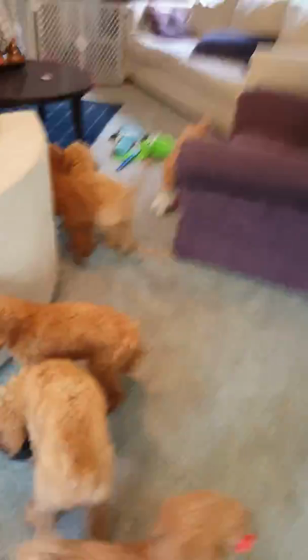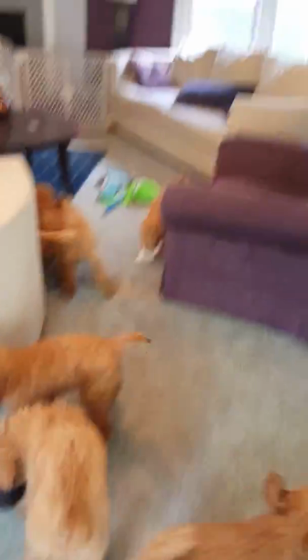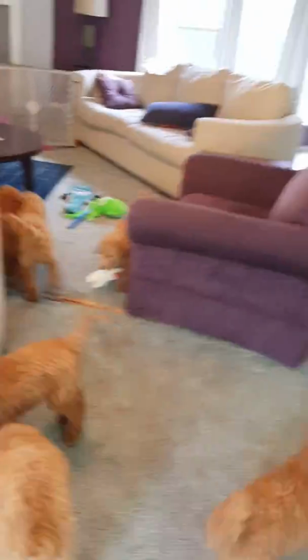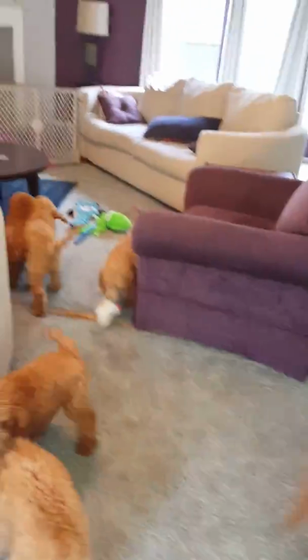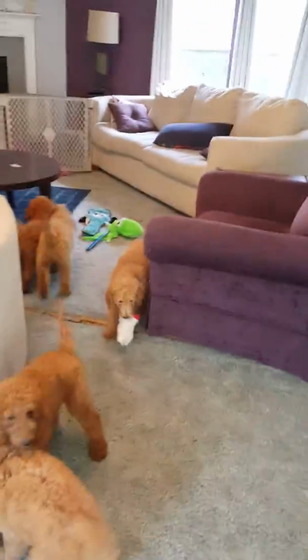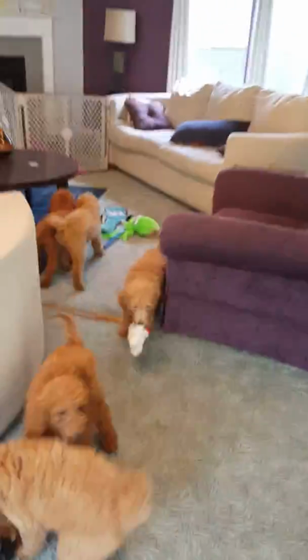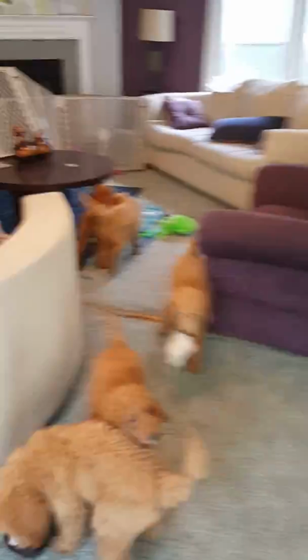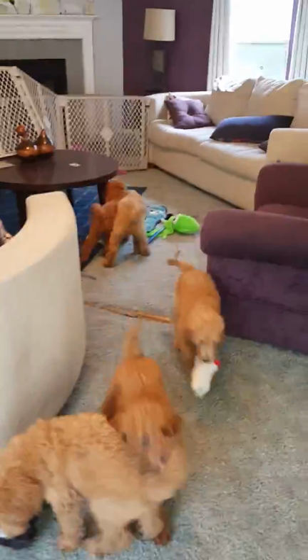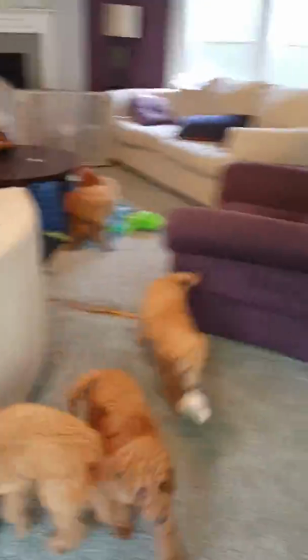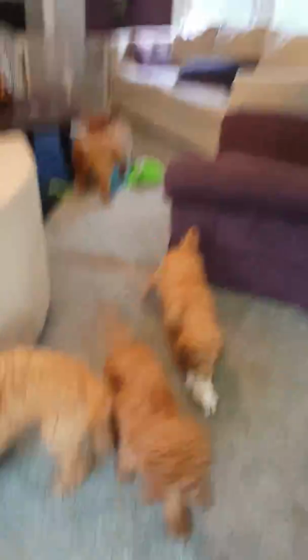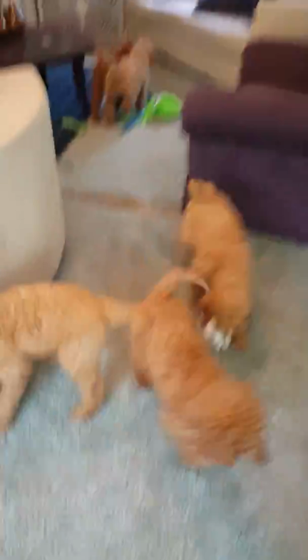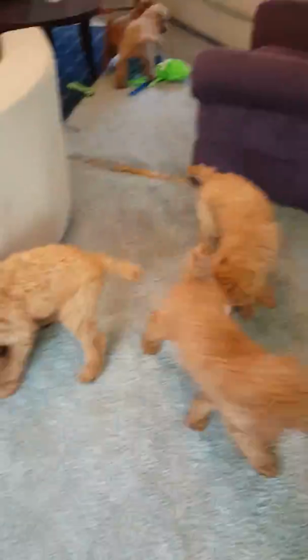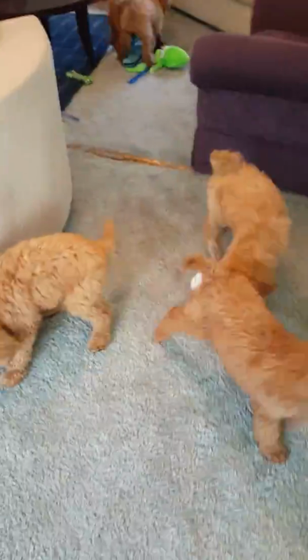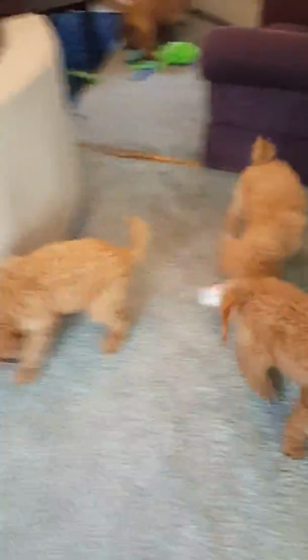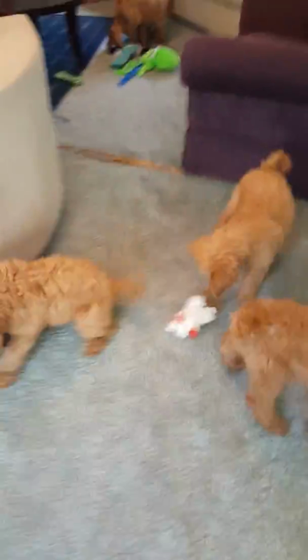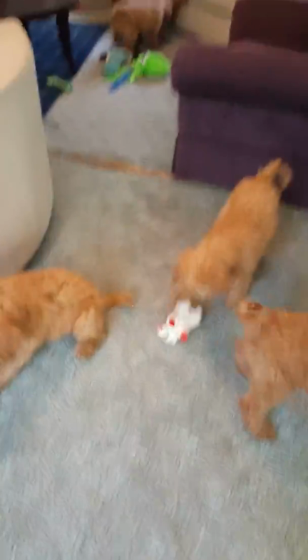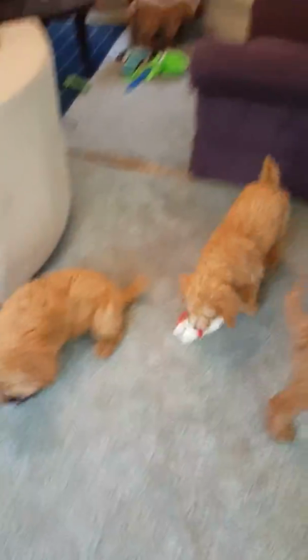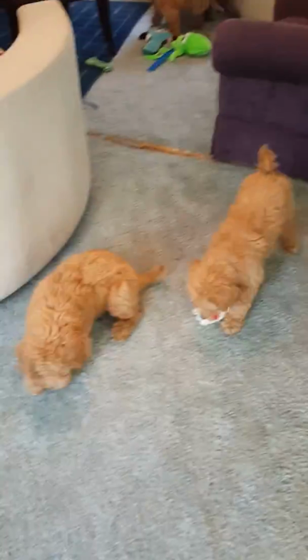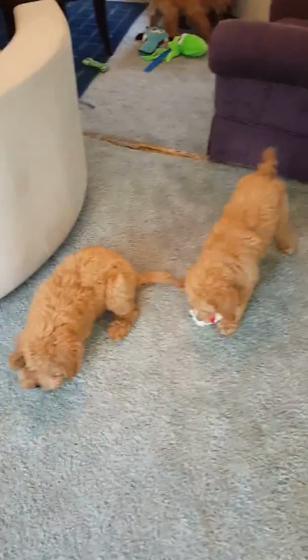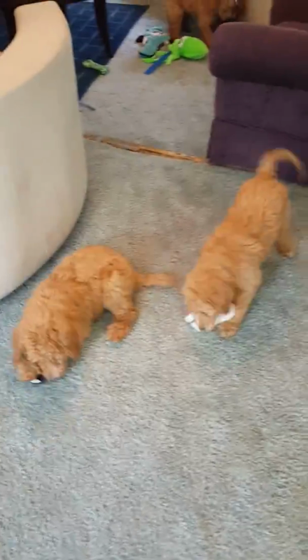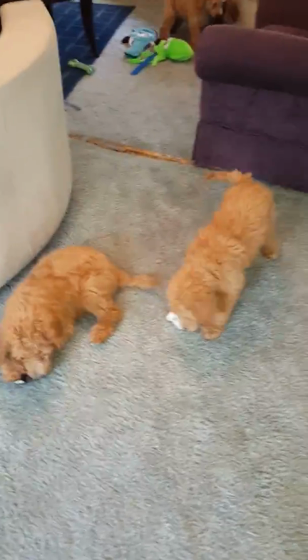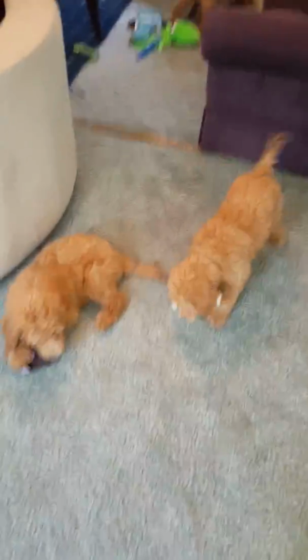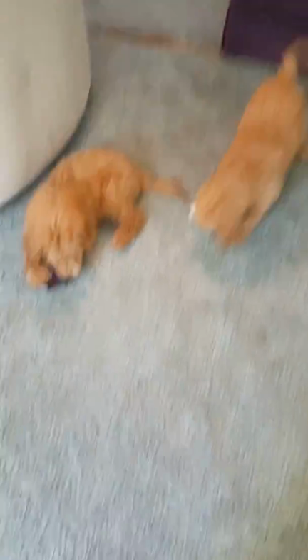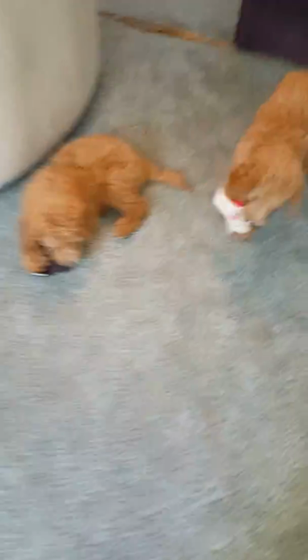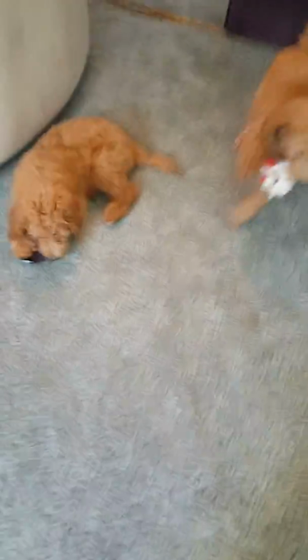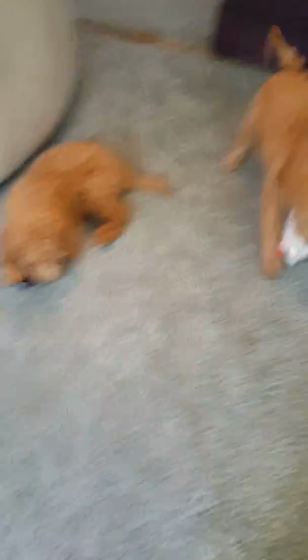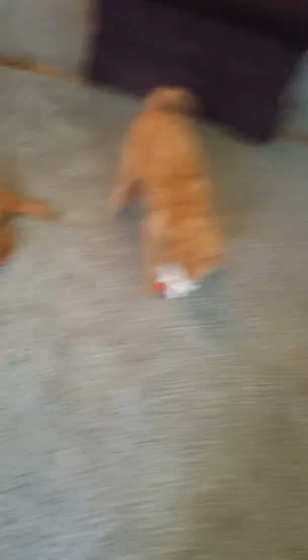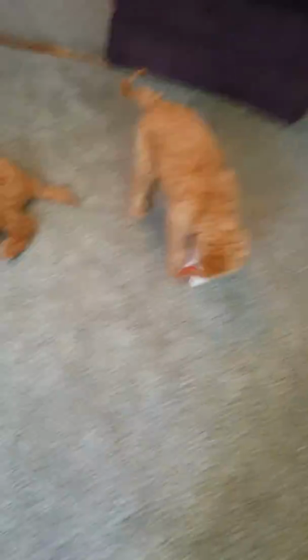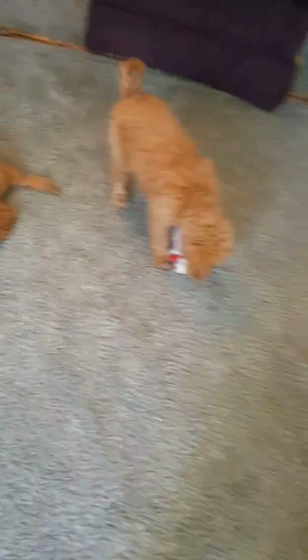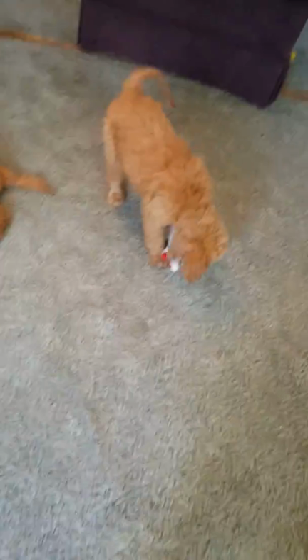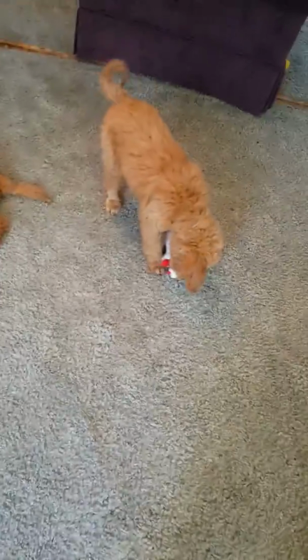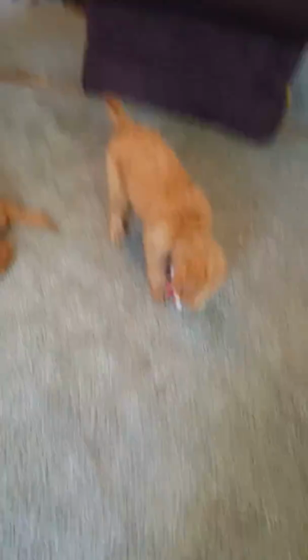All right guys, happy Saturday from Labradoodle Country and the golden doodle babies!